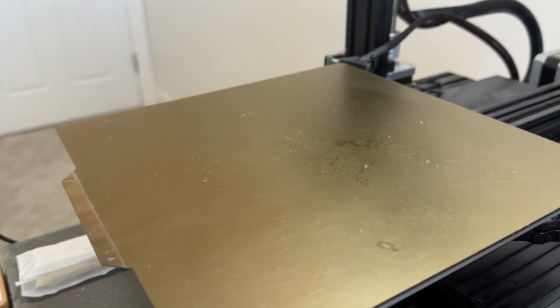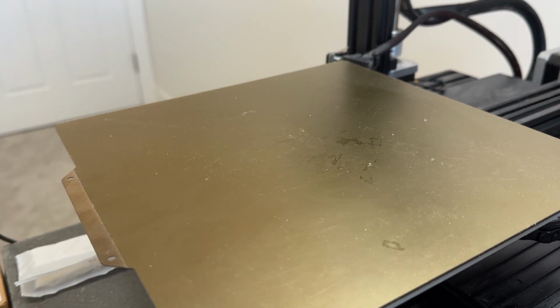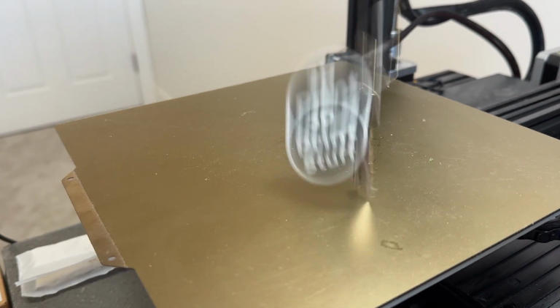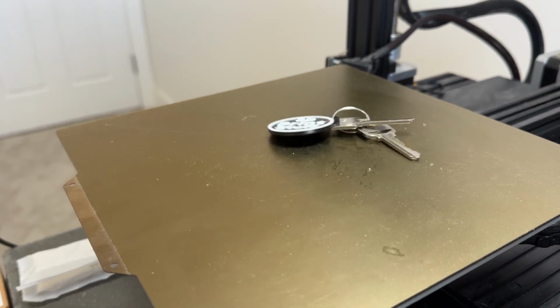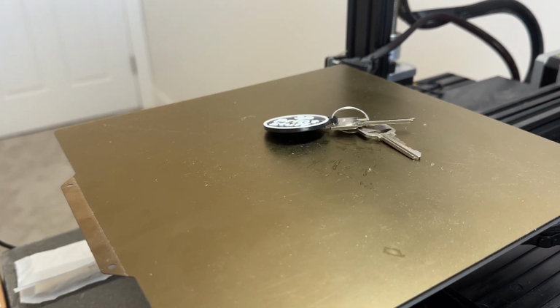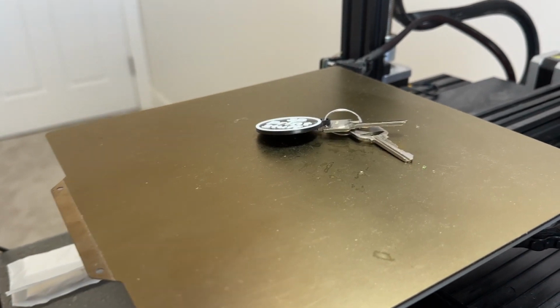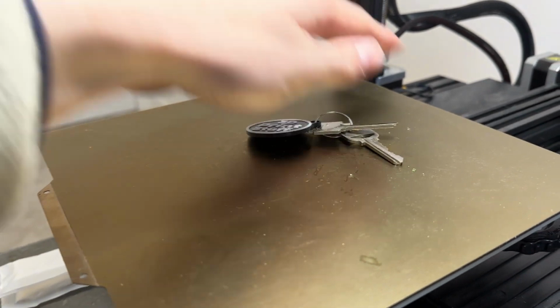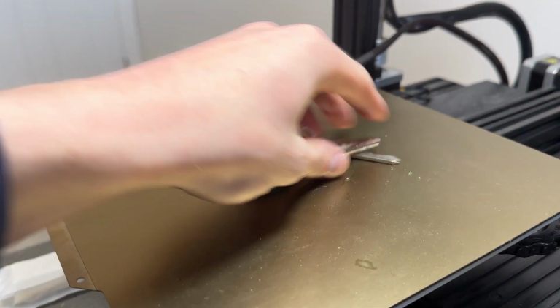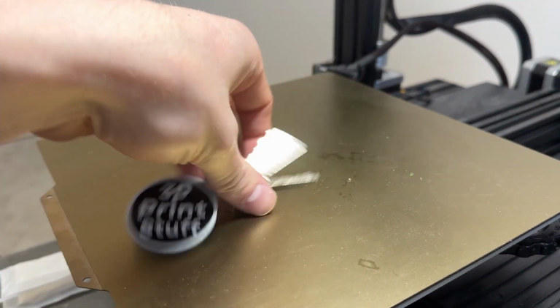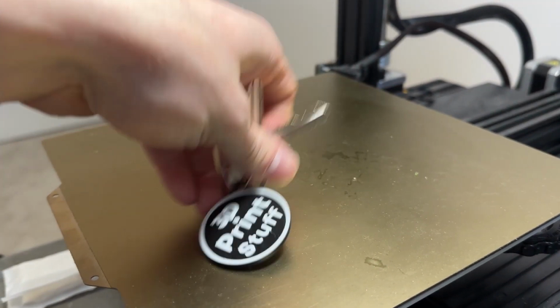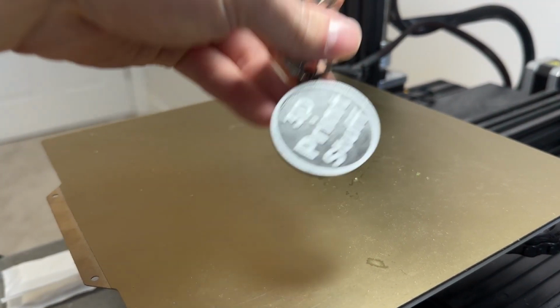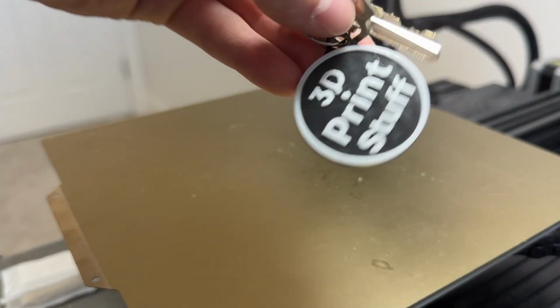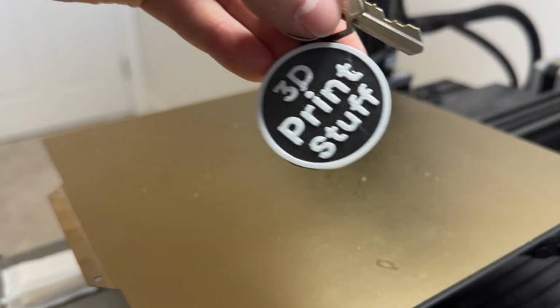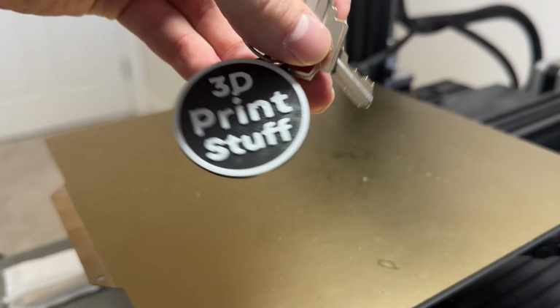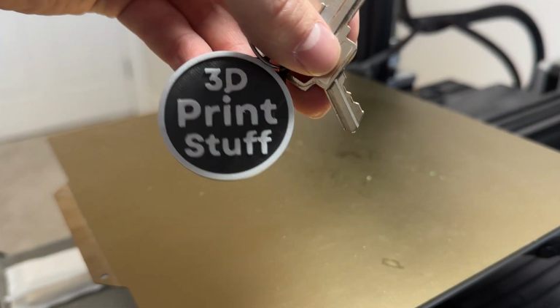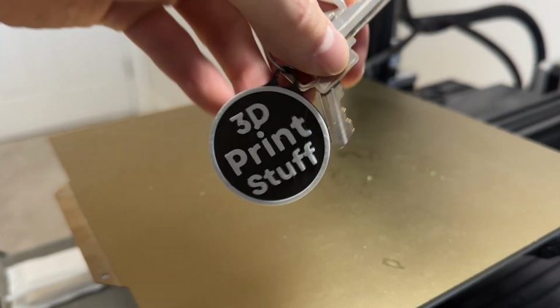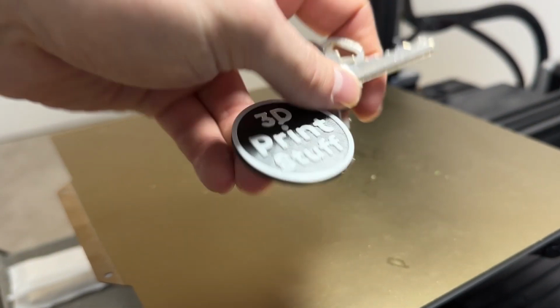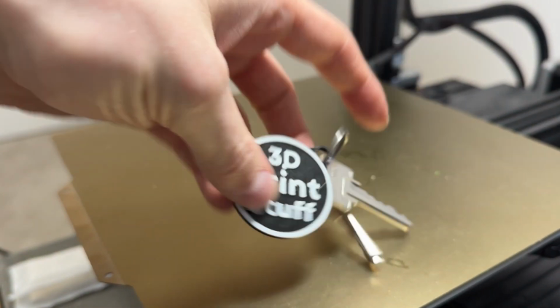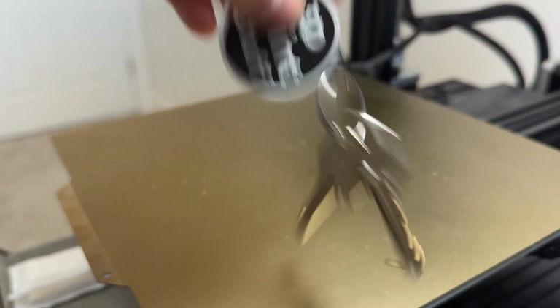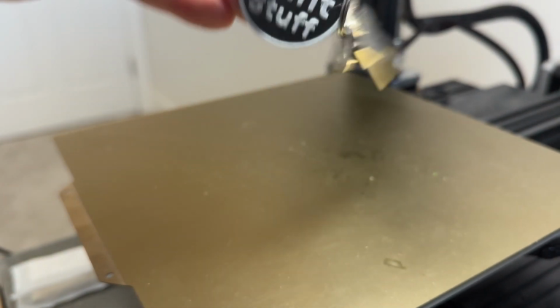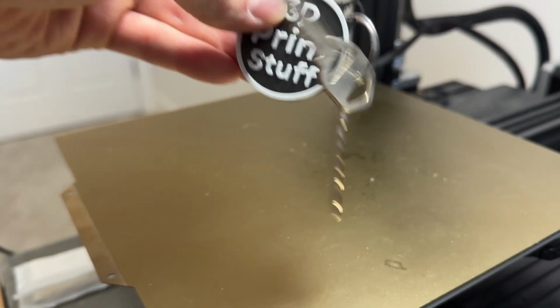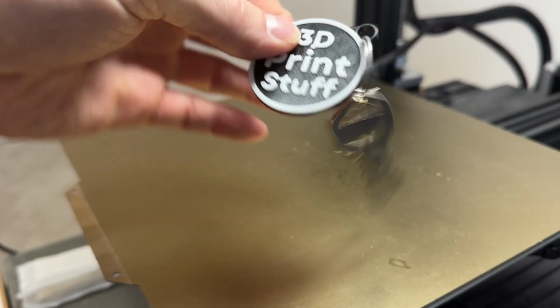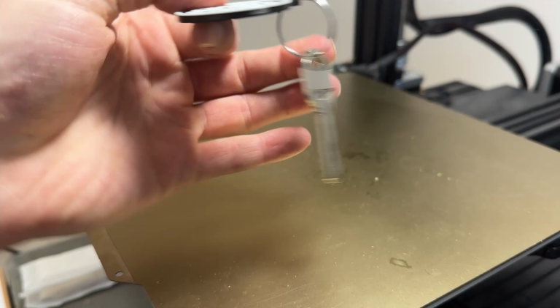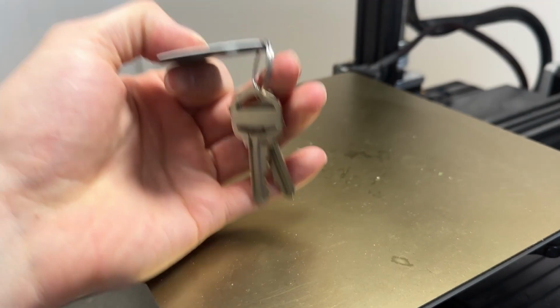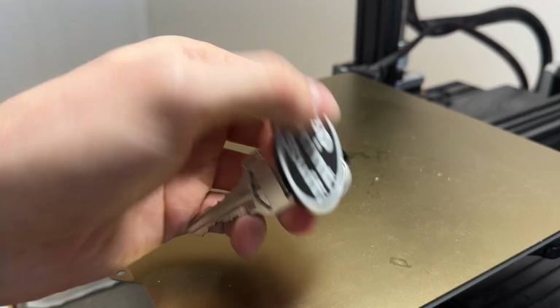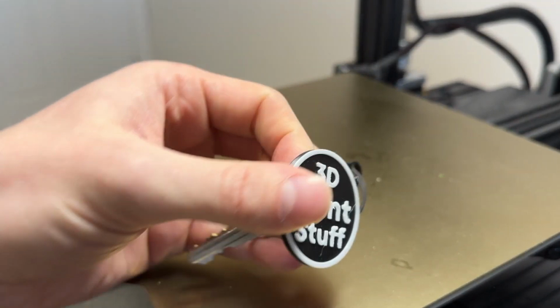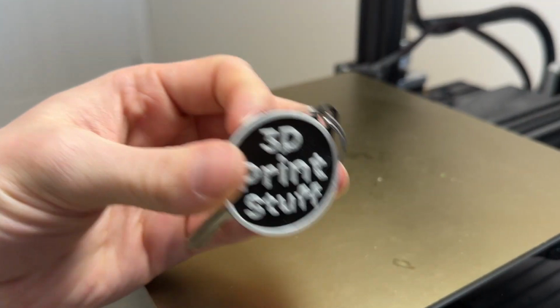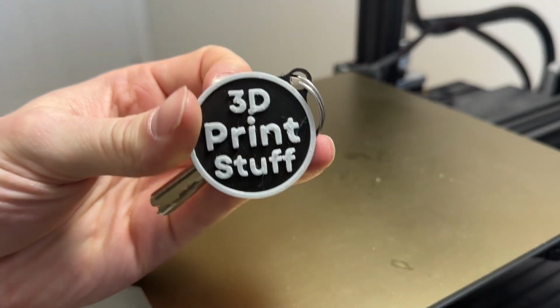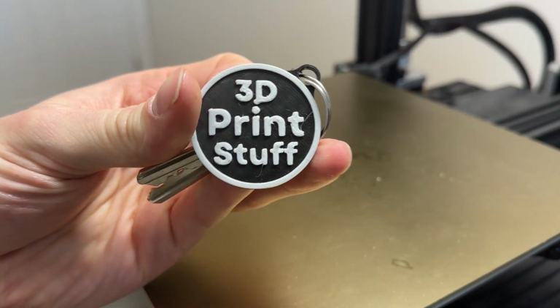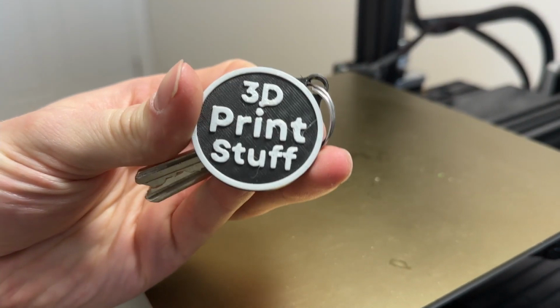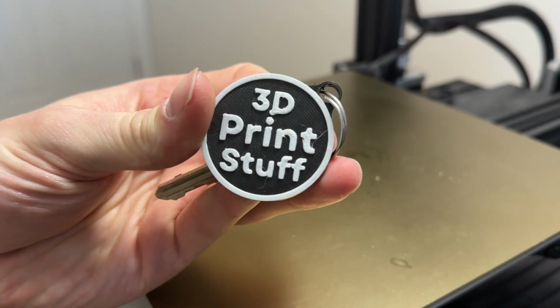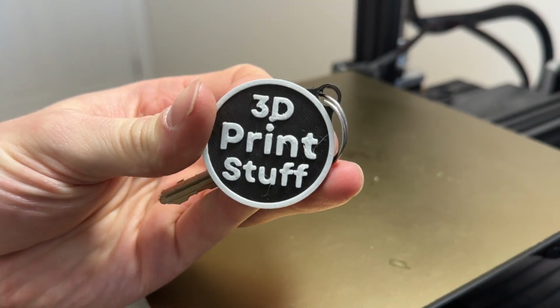Number 3: a keychain or pendant. Design and print a personalized keychain or pendant that reflects your interests or personality.